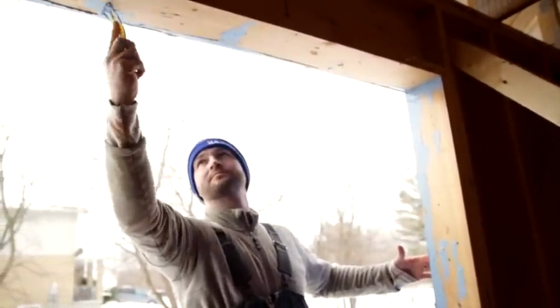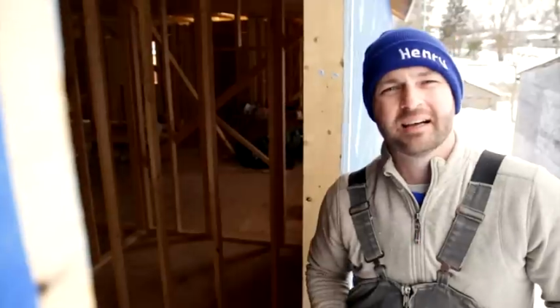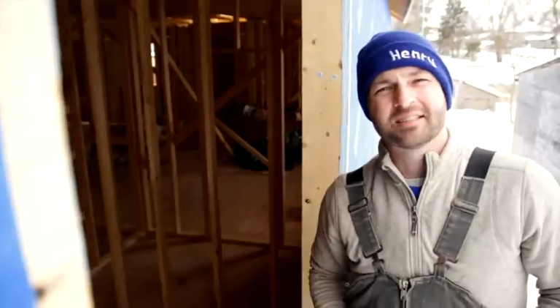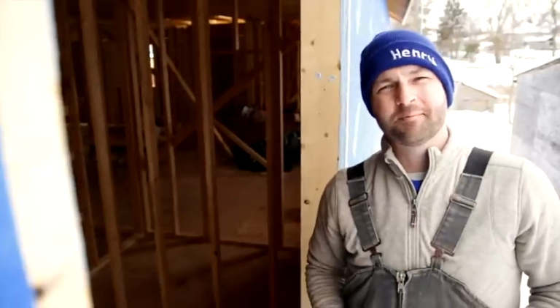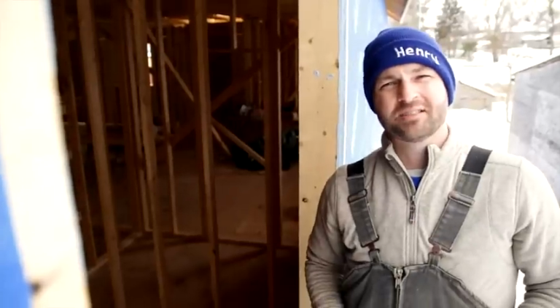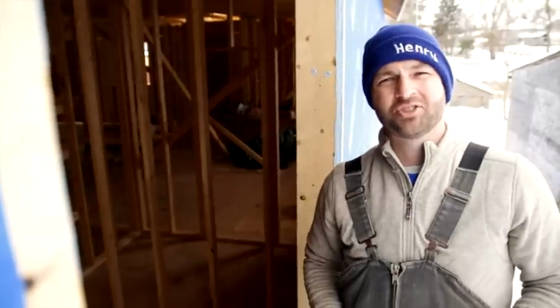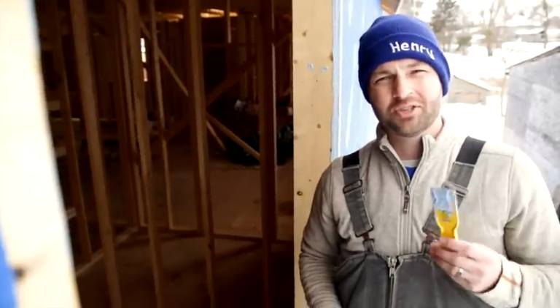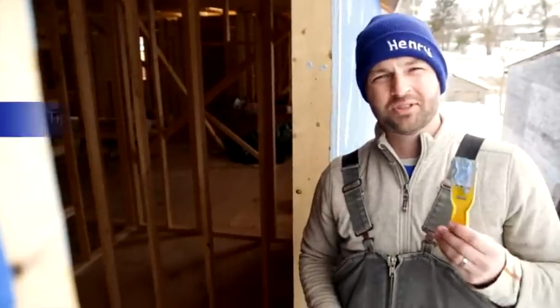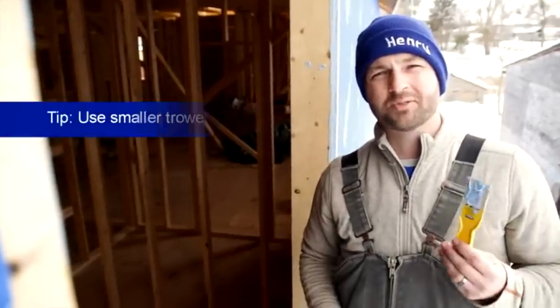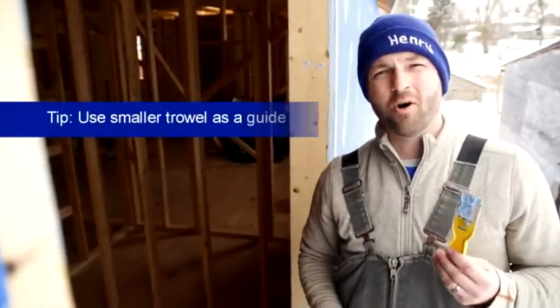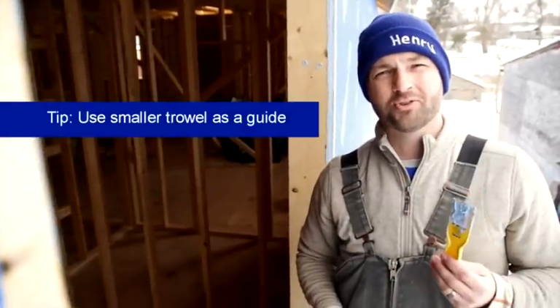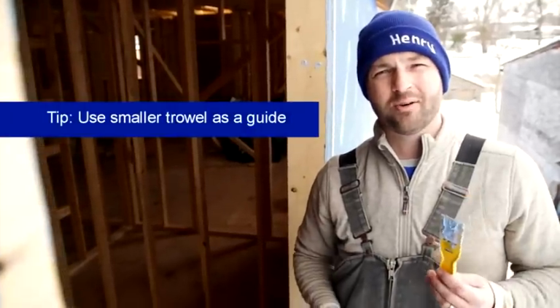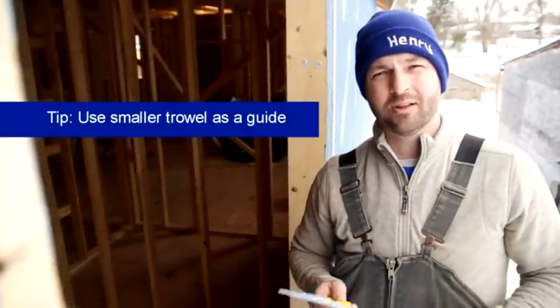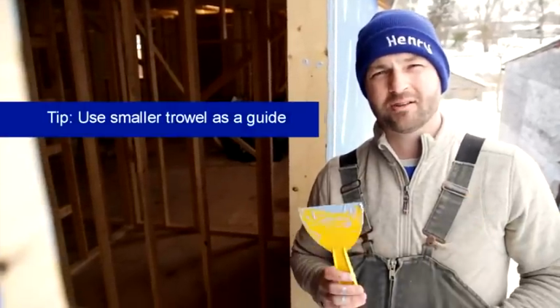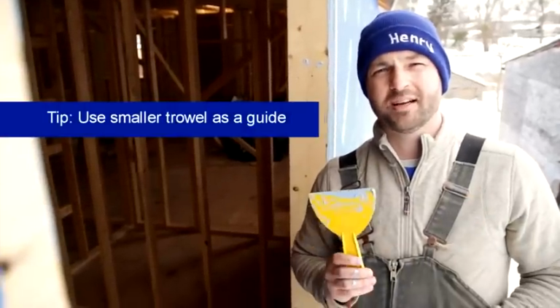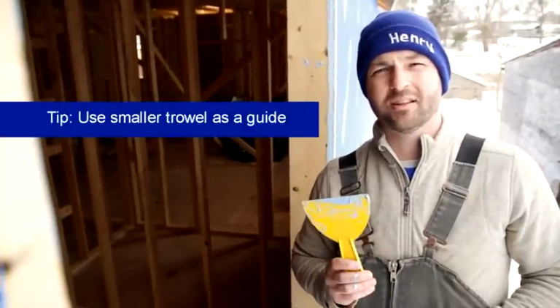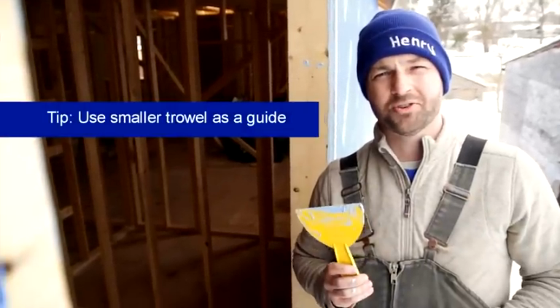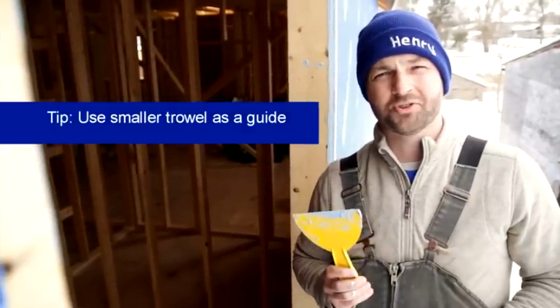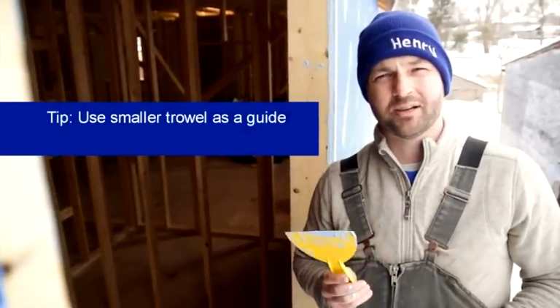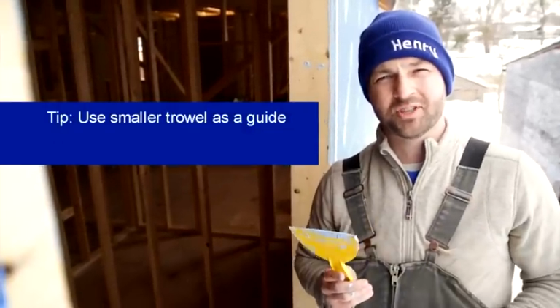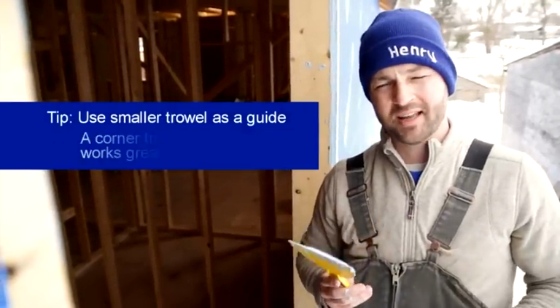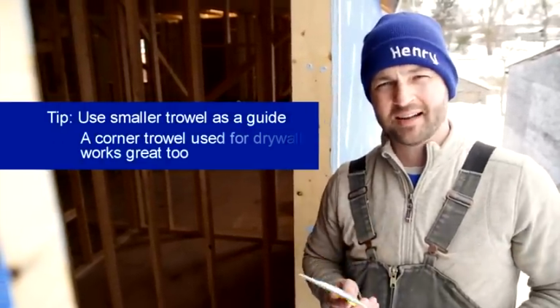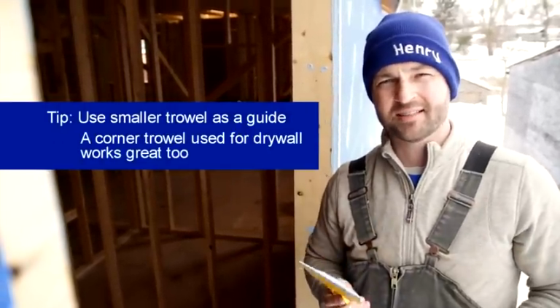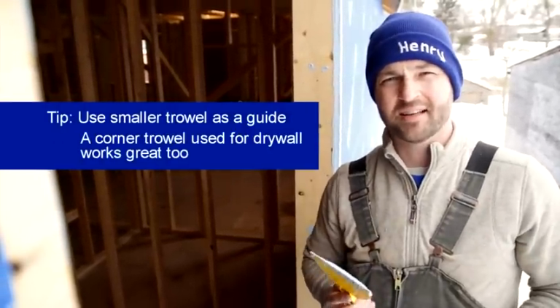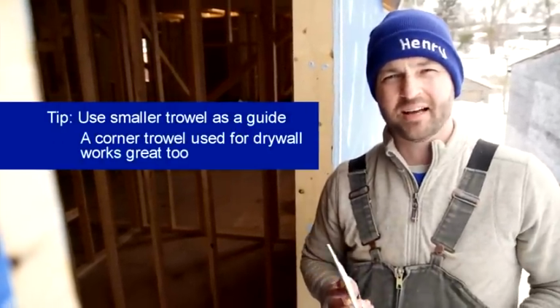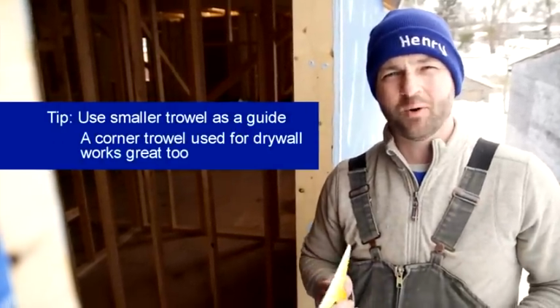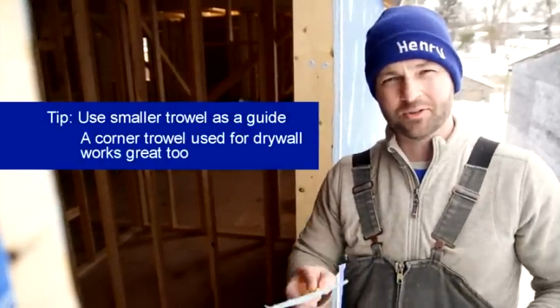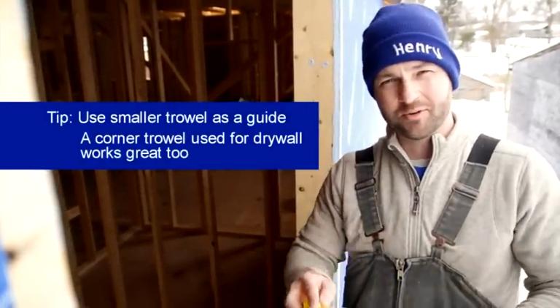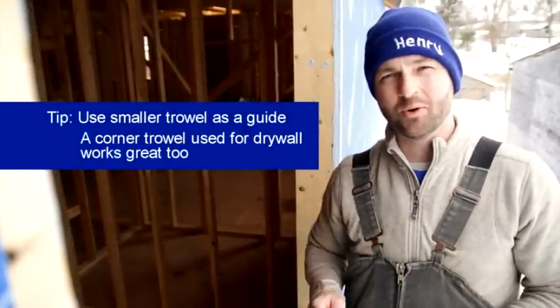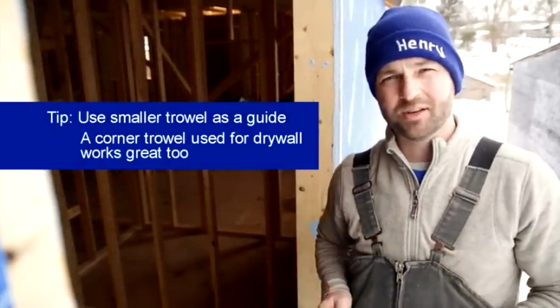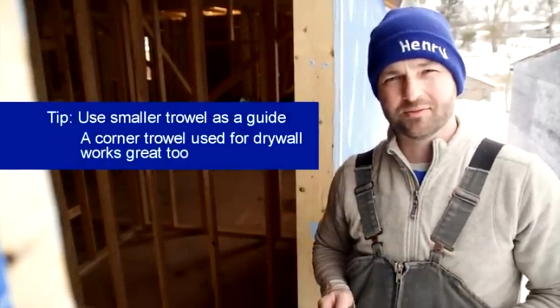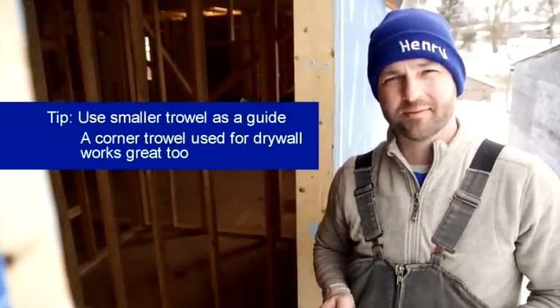As a tip, I'd suggest using a smaller trowel alongside a larger trowel, just to act as a guide while you're trimming the window print.